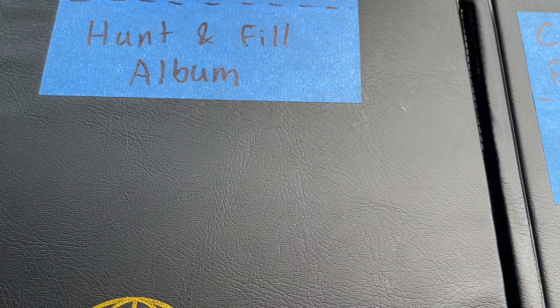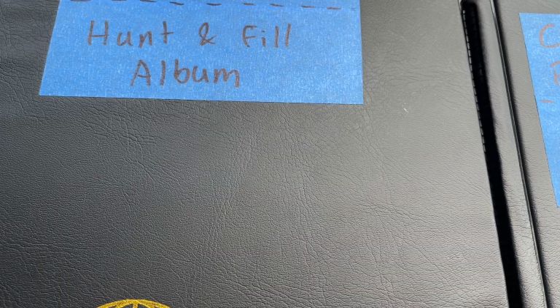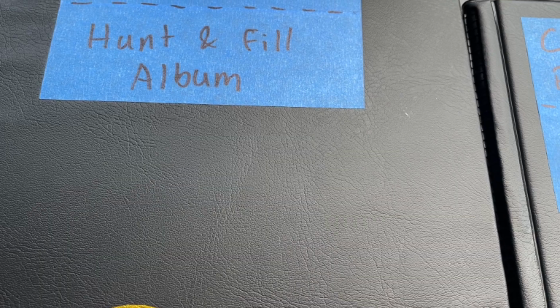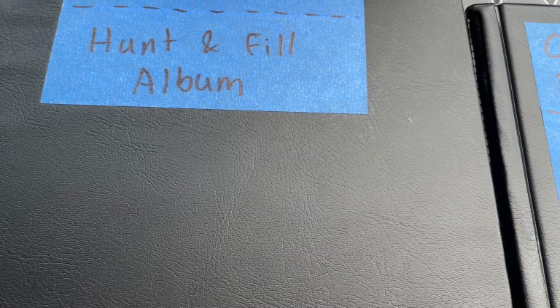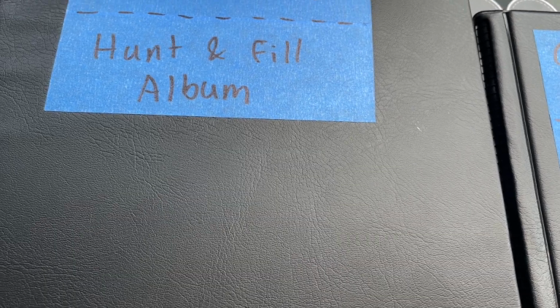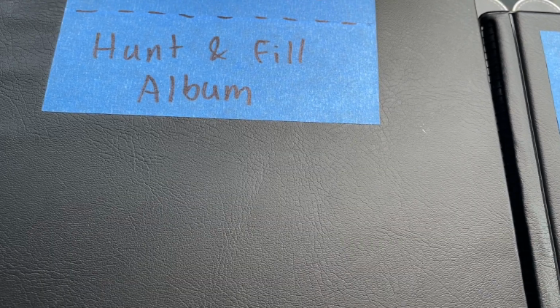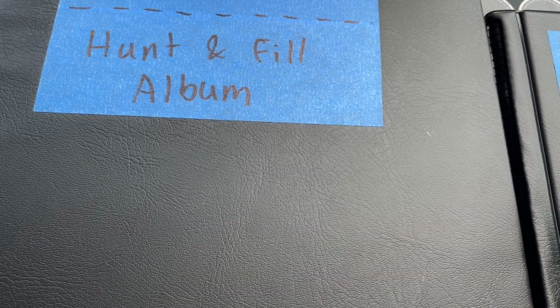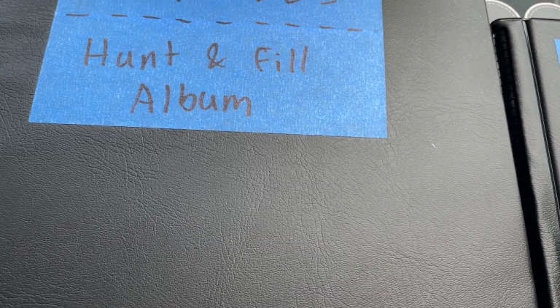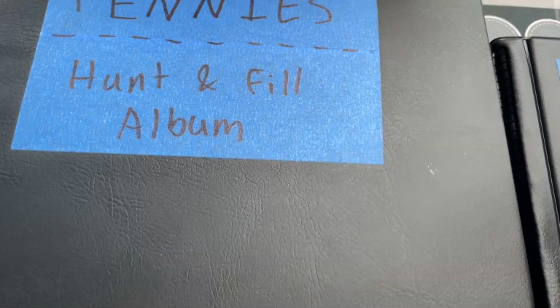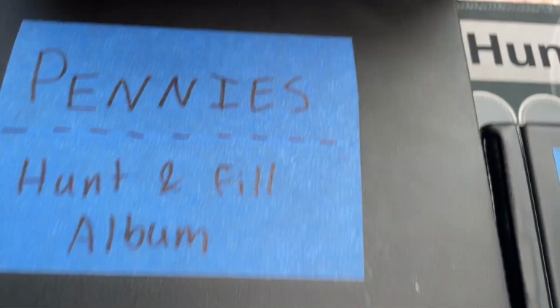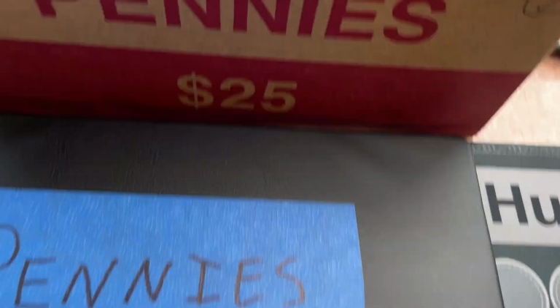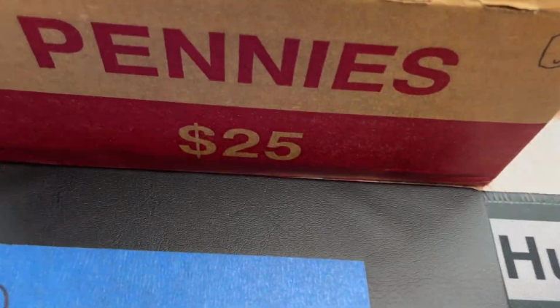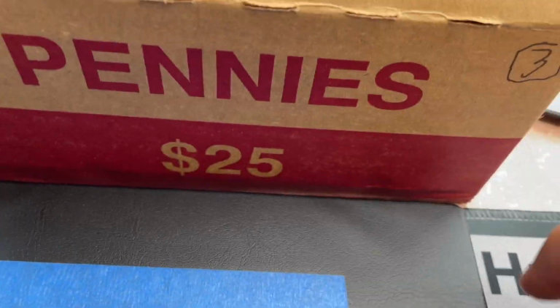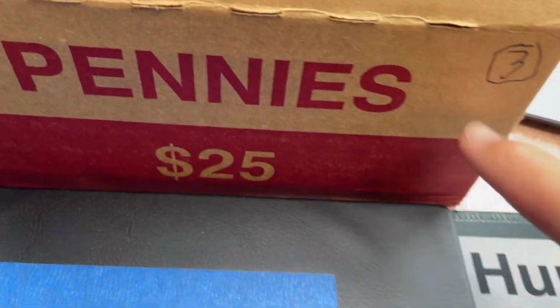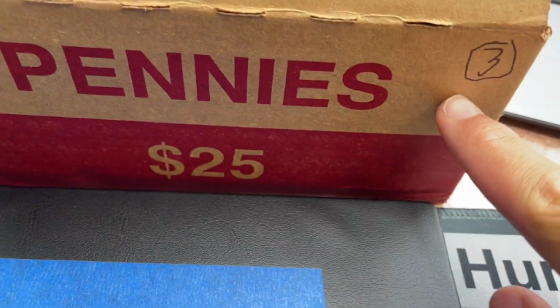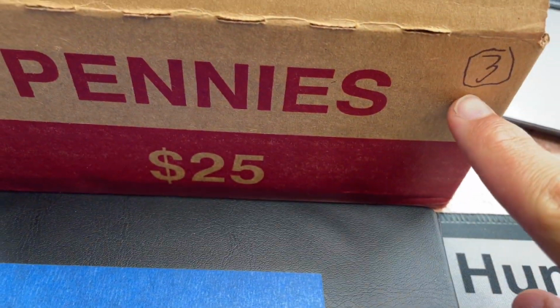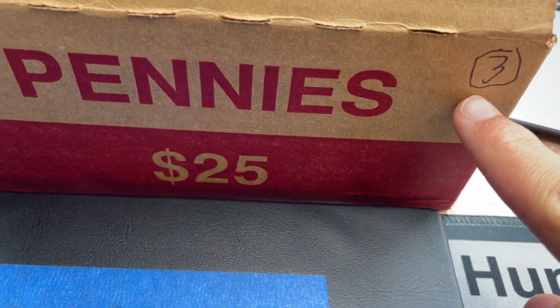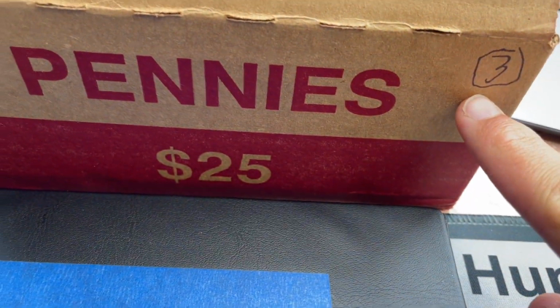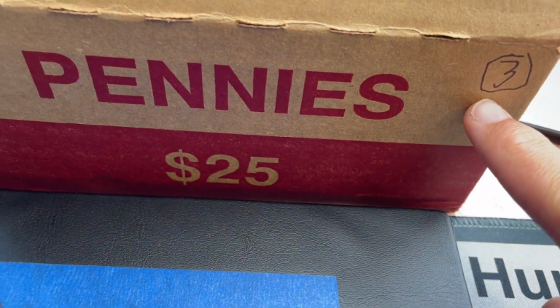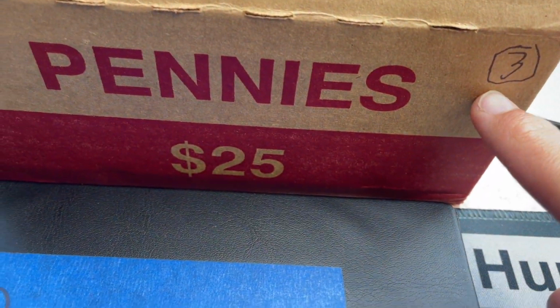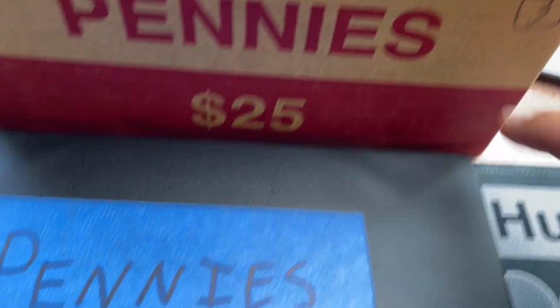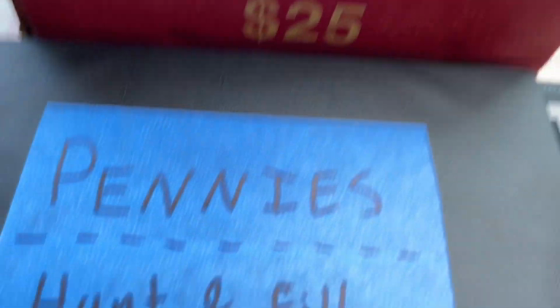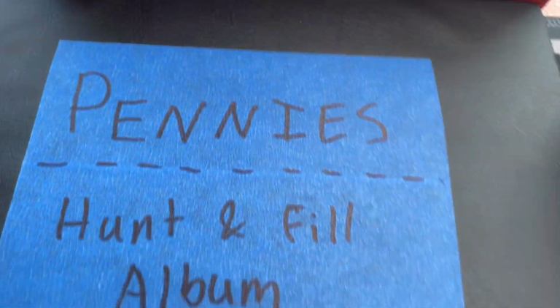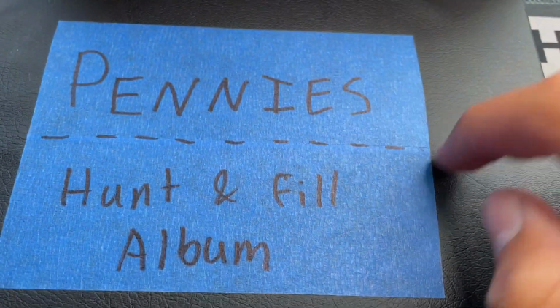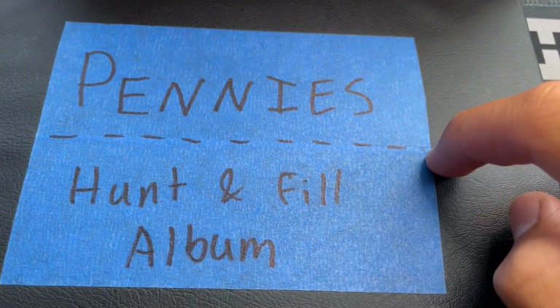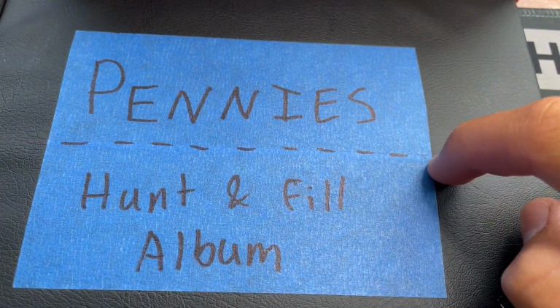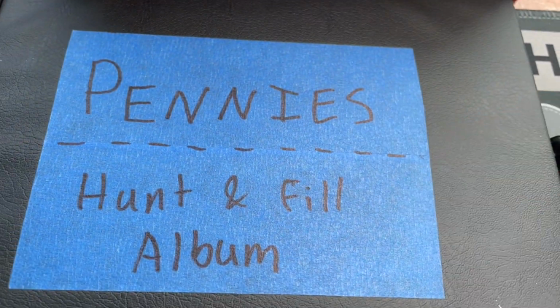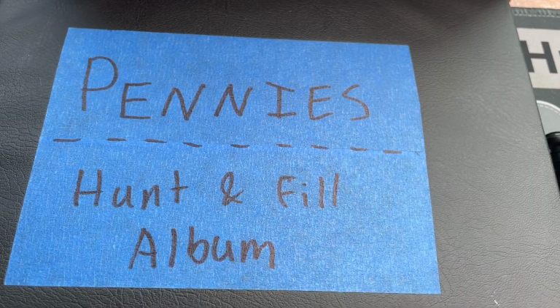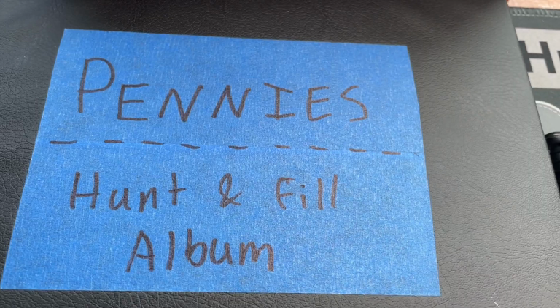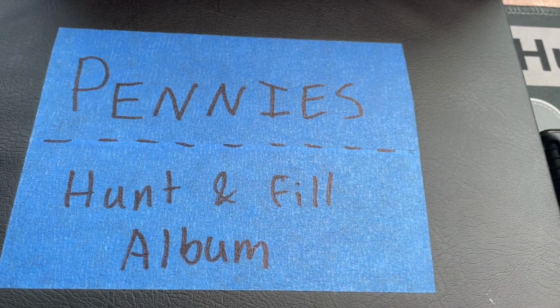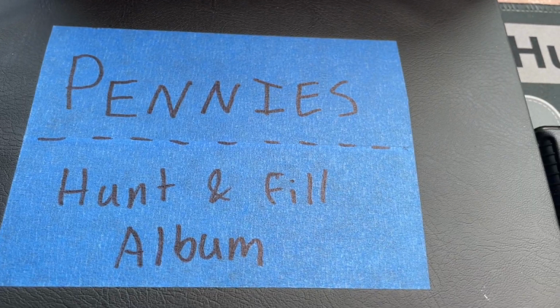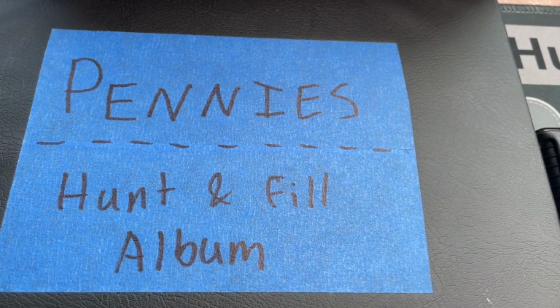Hey guys, this is Everett's Havies, and today we're going to be doing box 3 of our Penny Haunted Album Fell series.